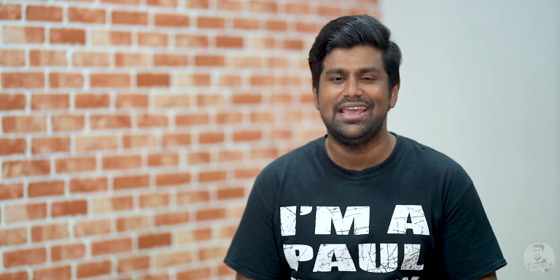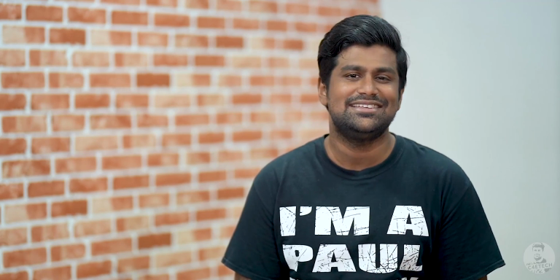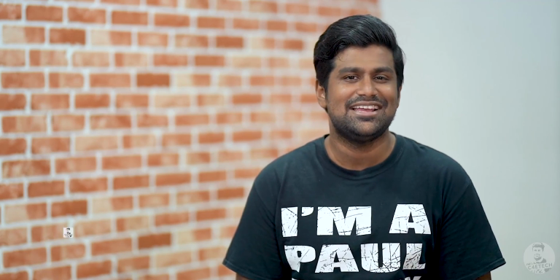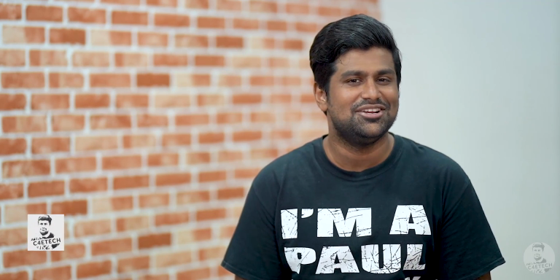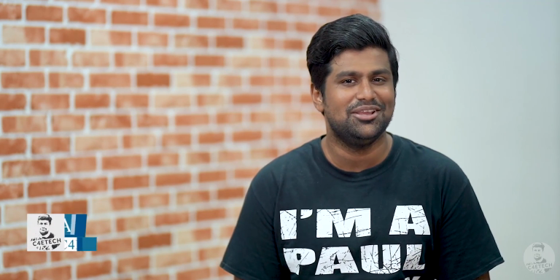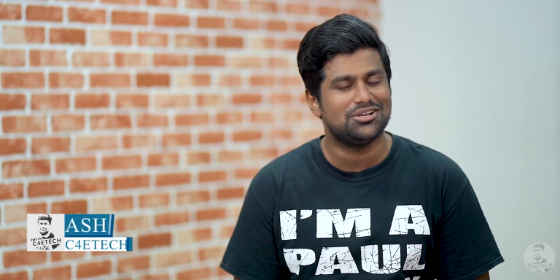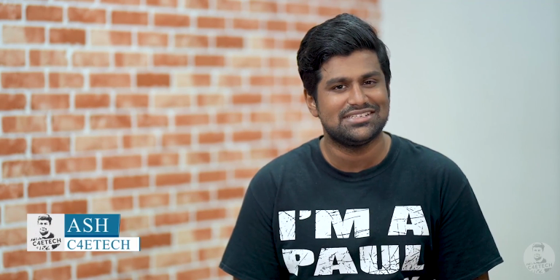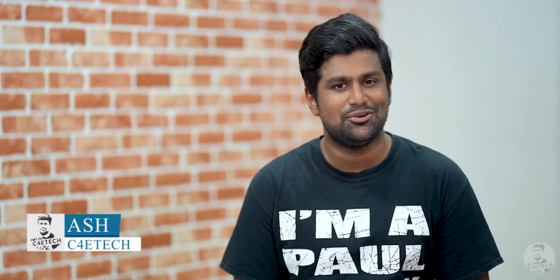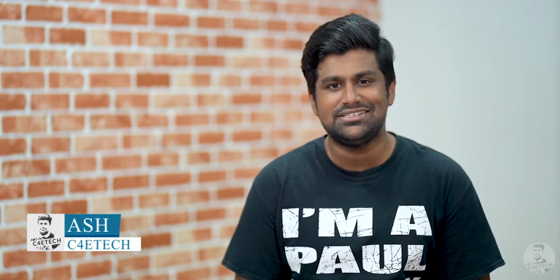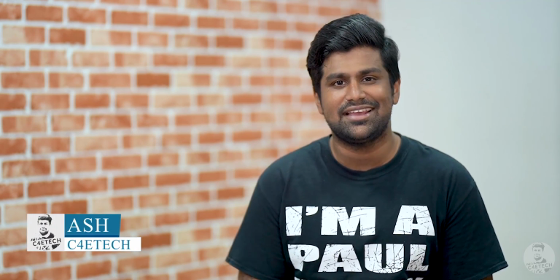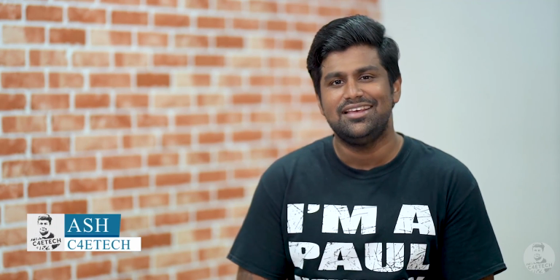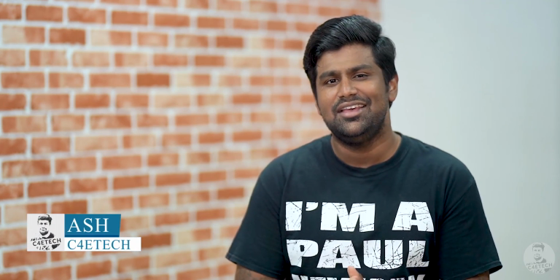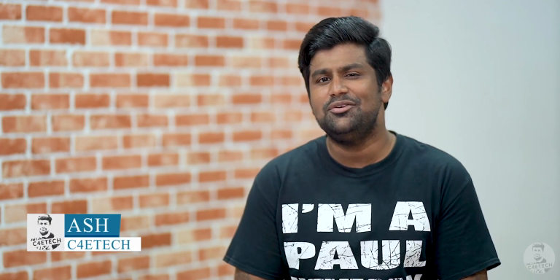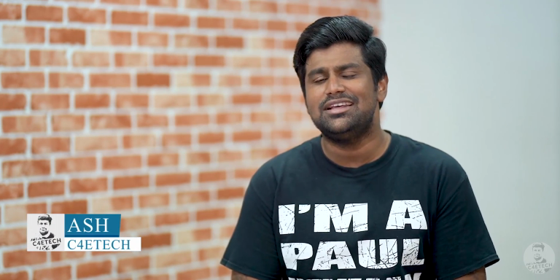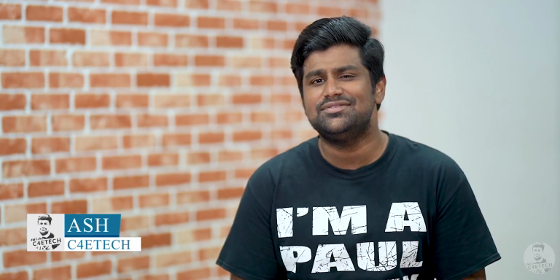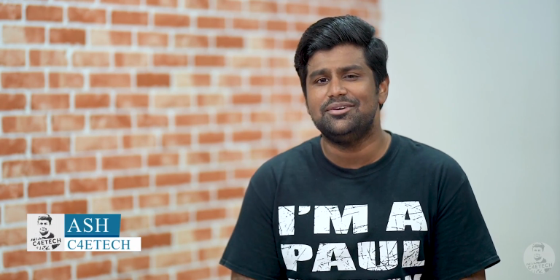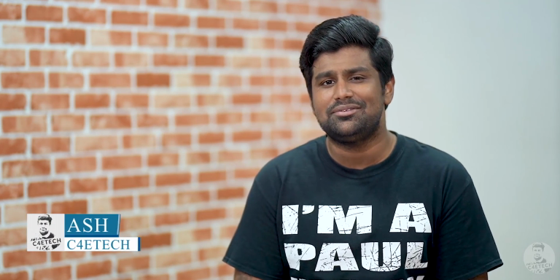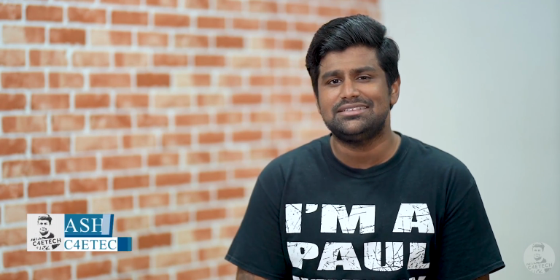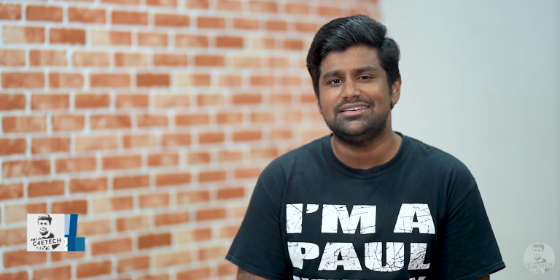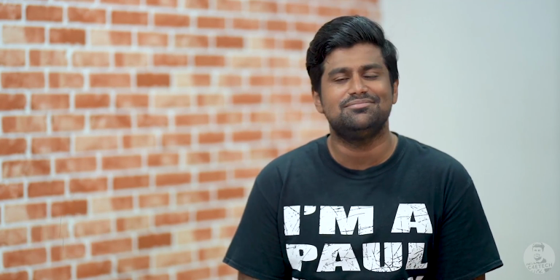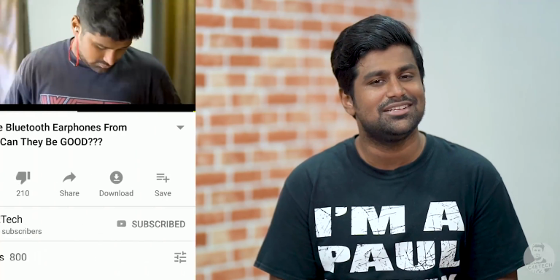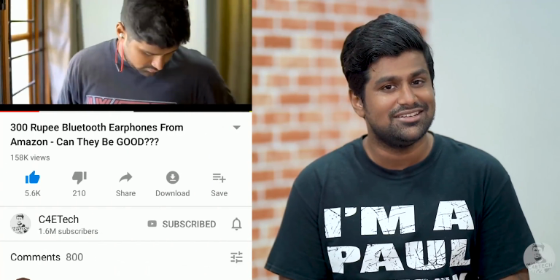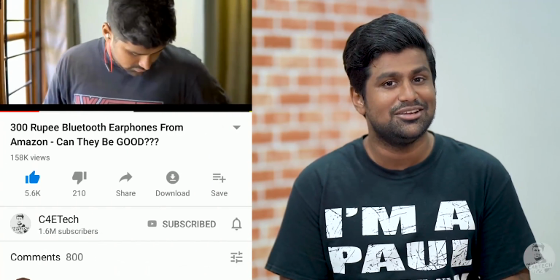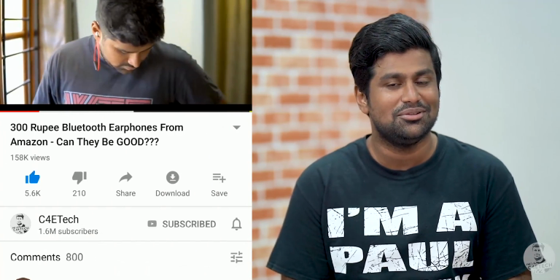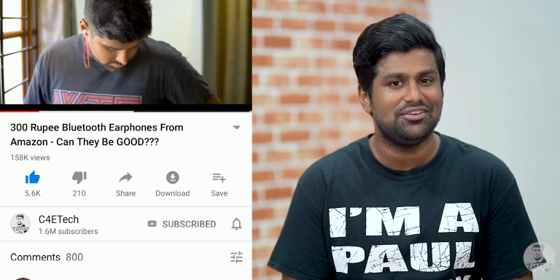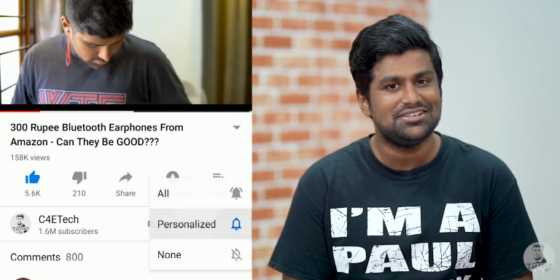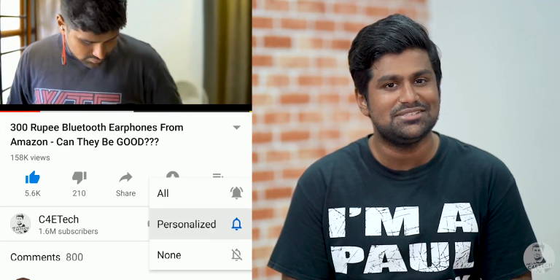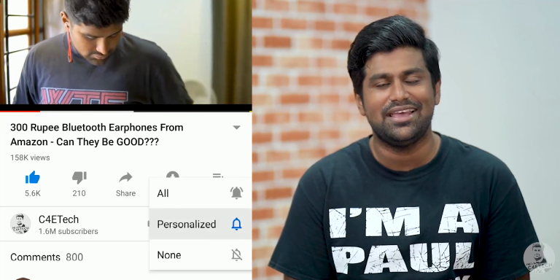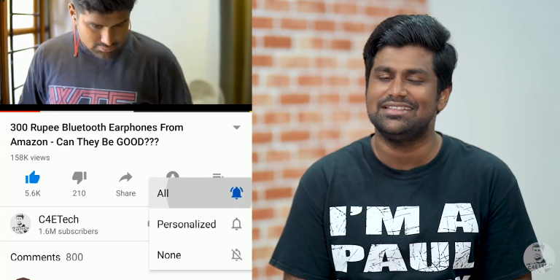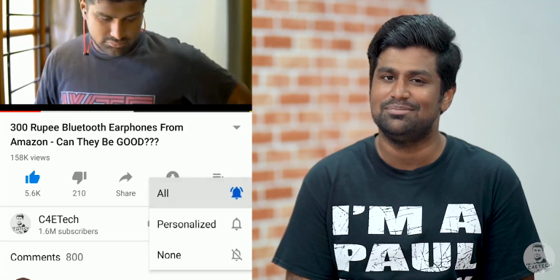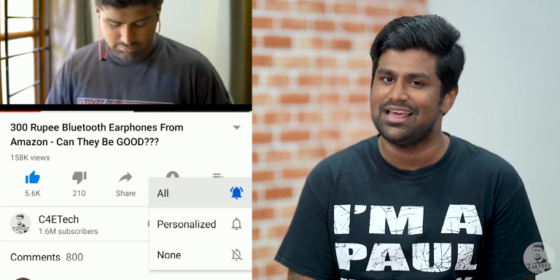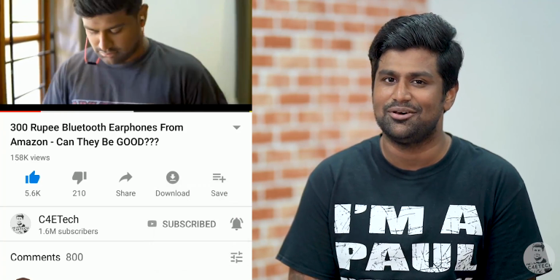Hey guys, Ash here, you're watching C4E Tech. If you do find this video interesting, consider turning on notifications by hitting that bell icon.